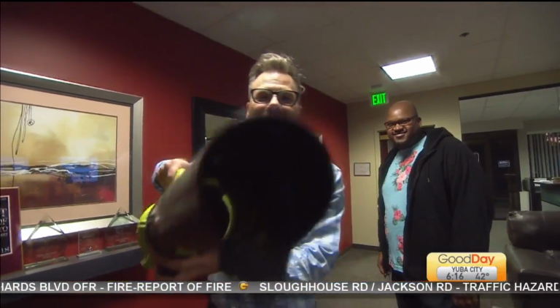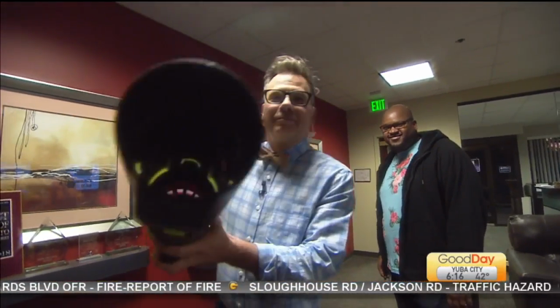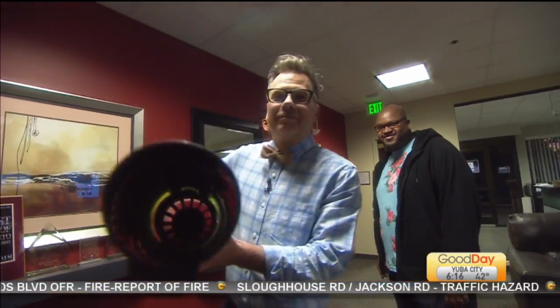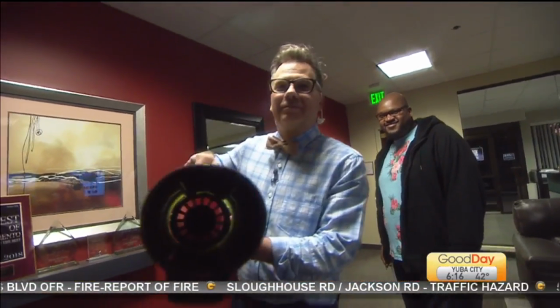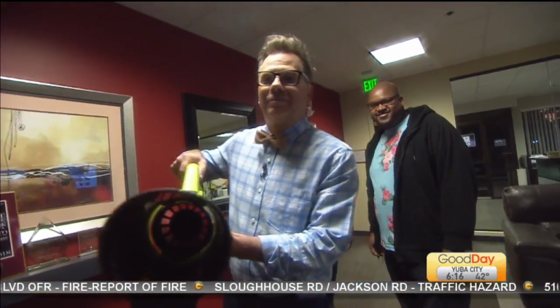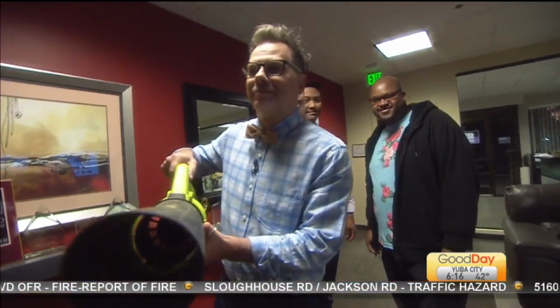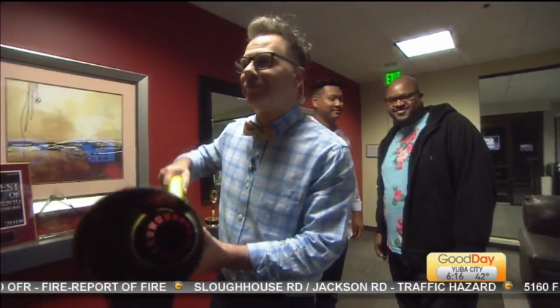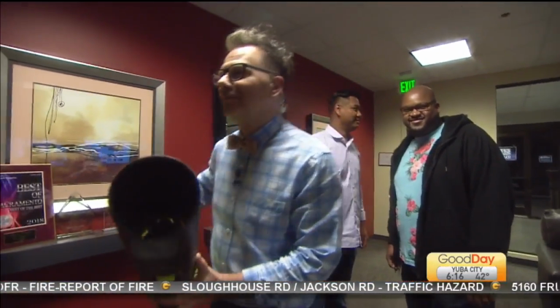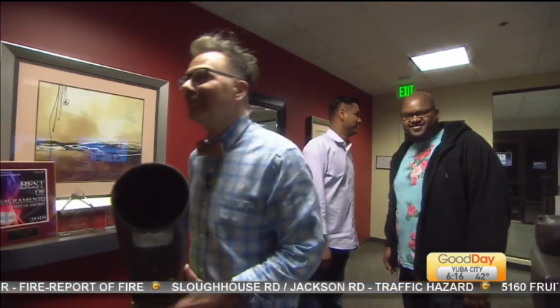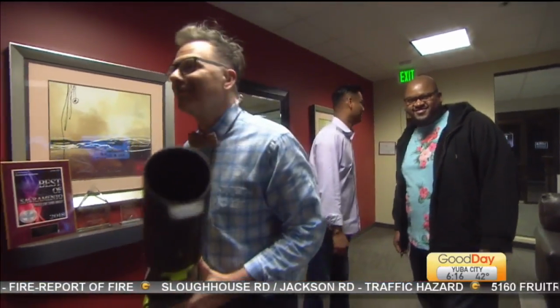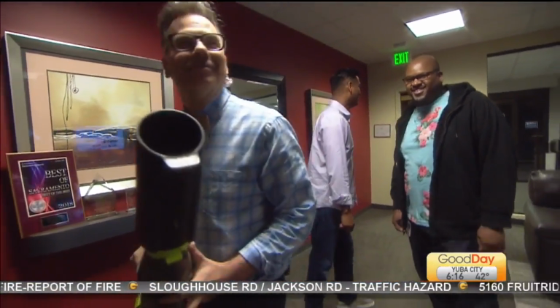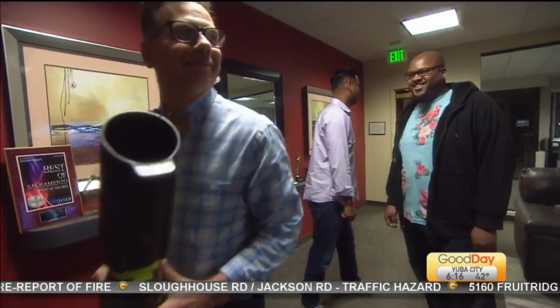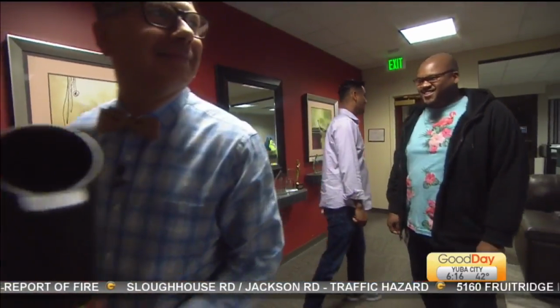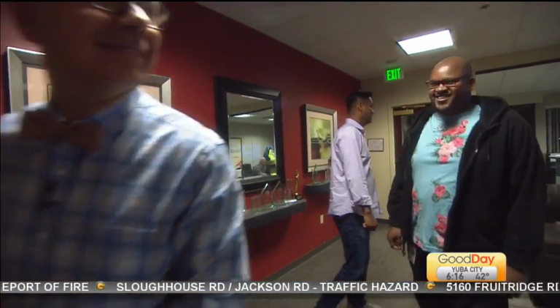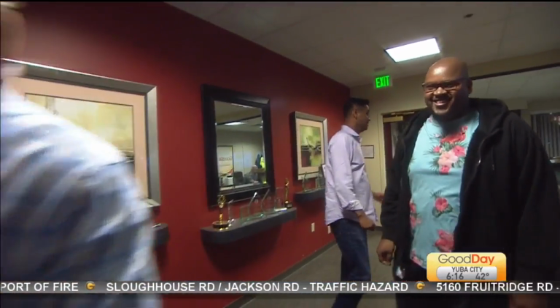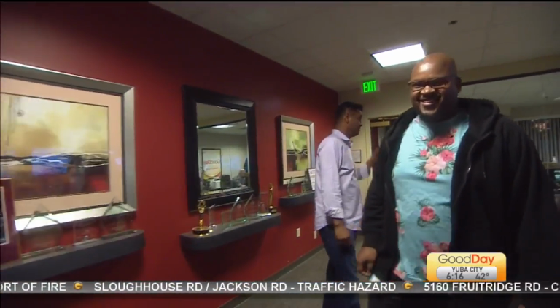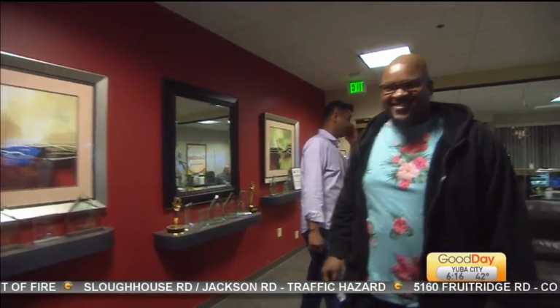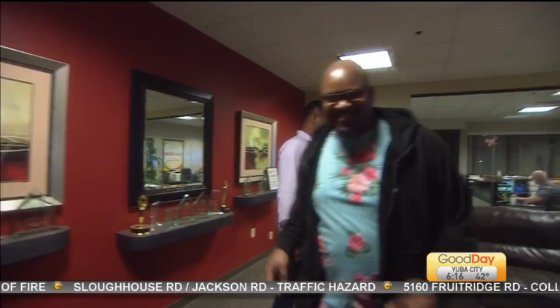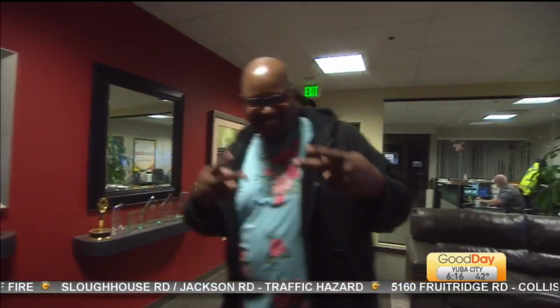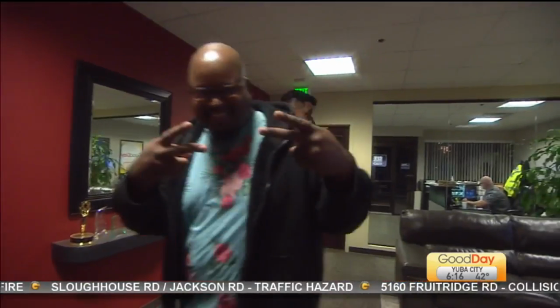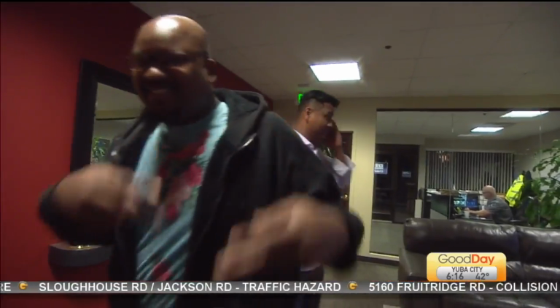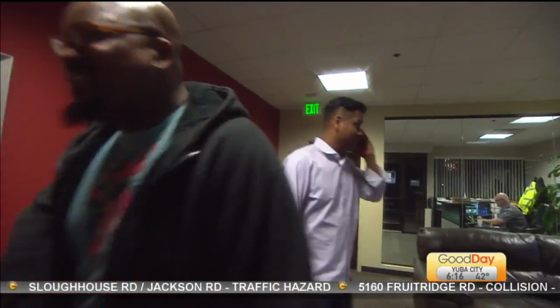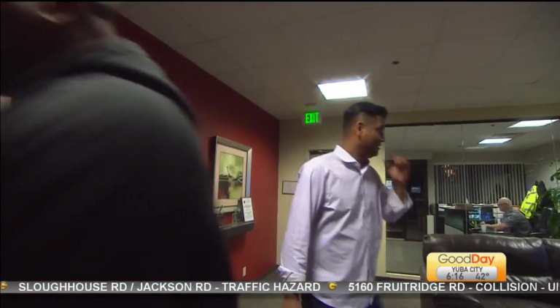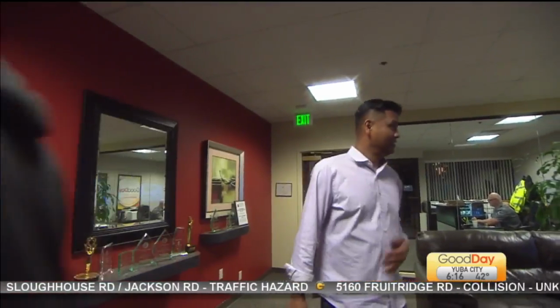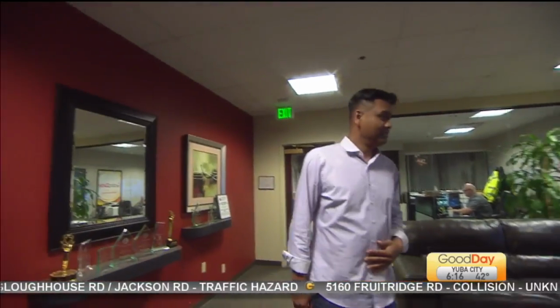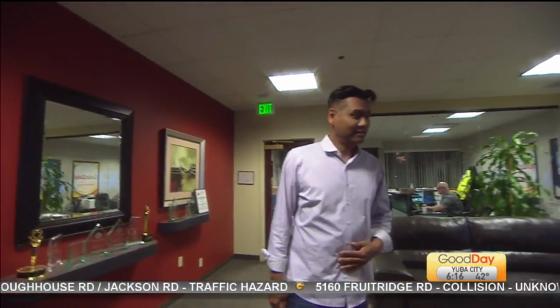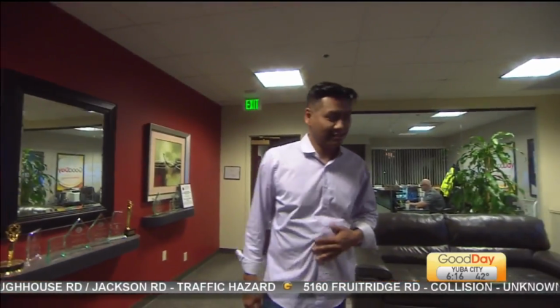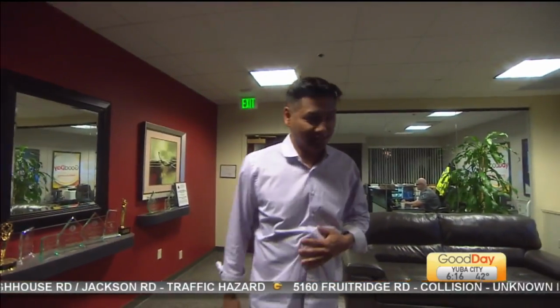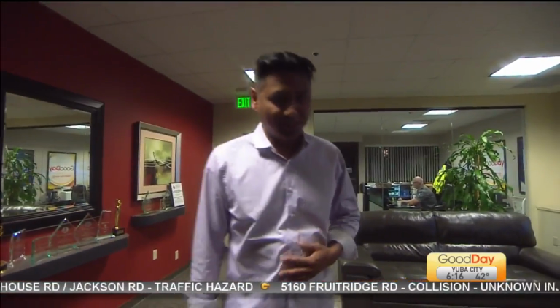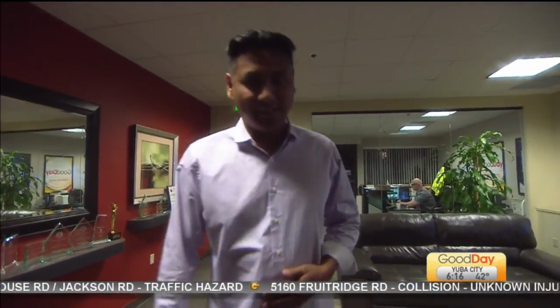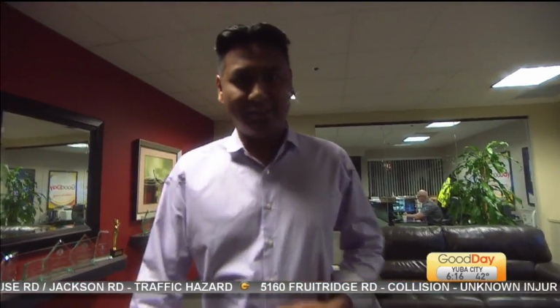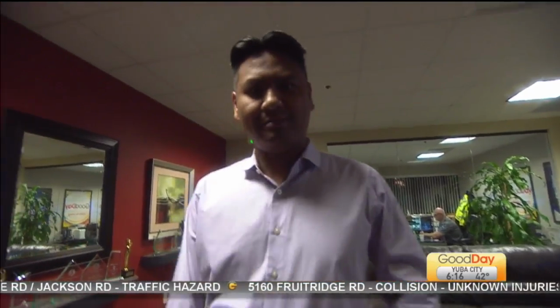Thanks again to Daryl Black for another look — for this amazing hair unit. He did a great job. It looks so good.